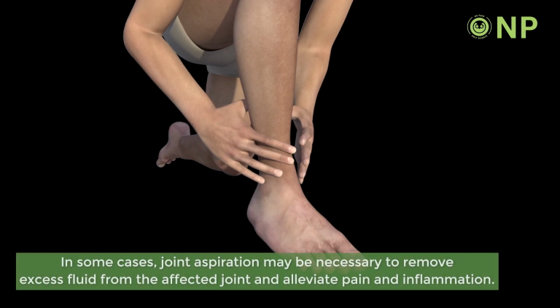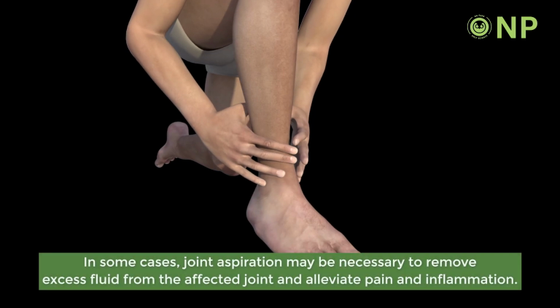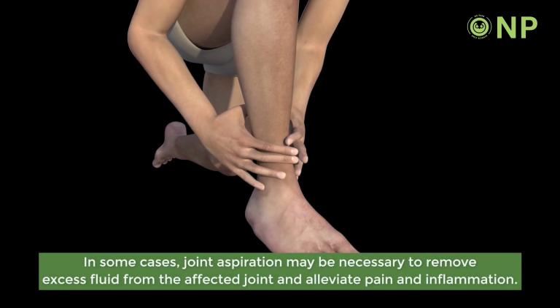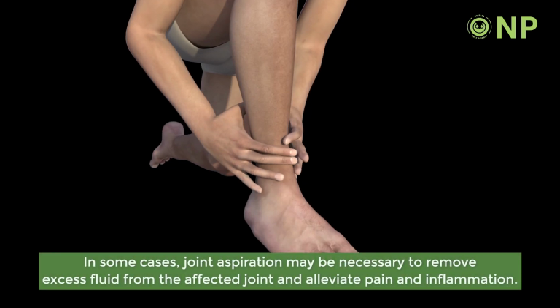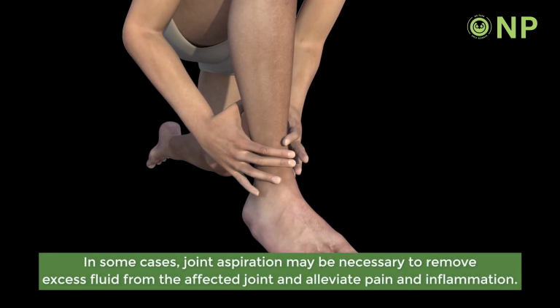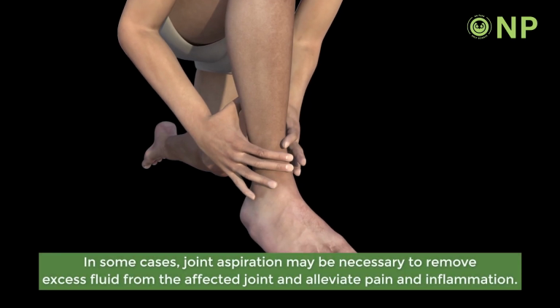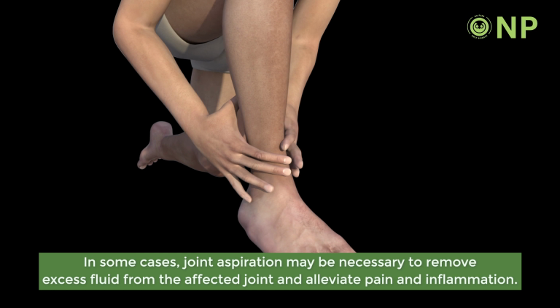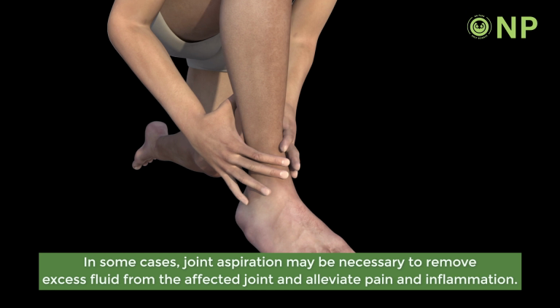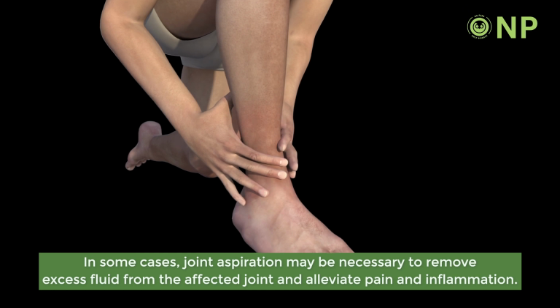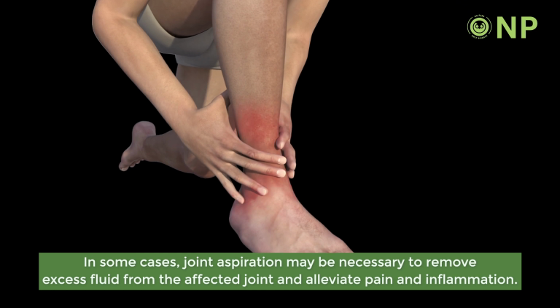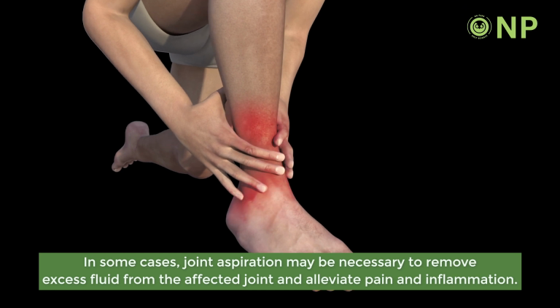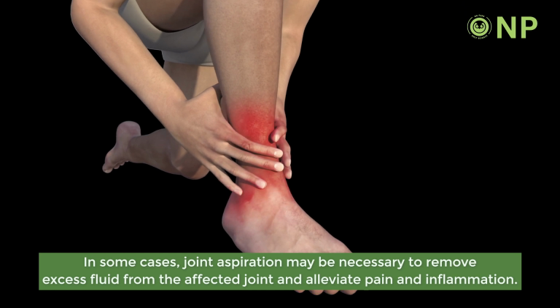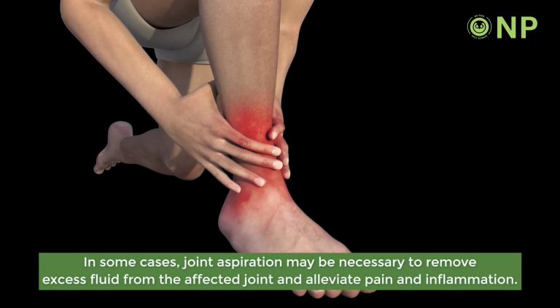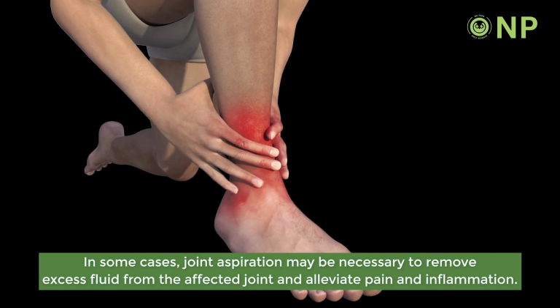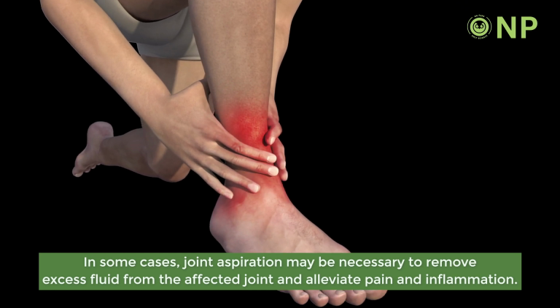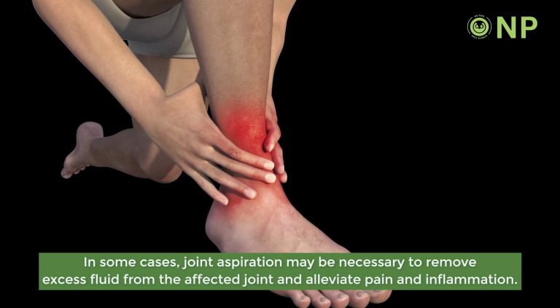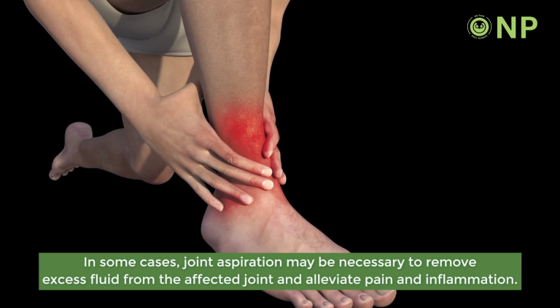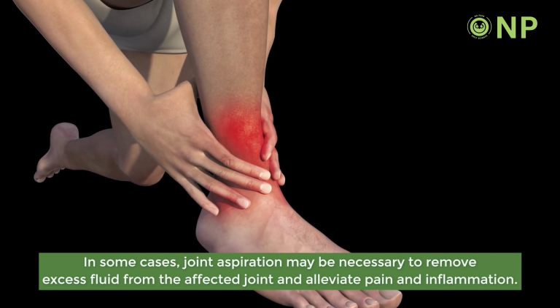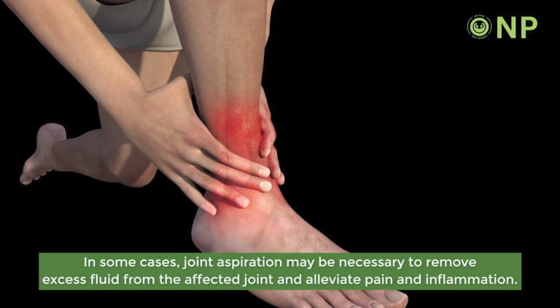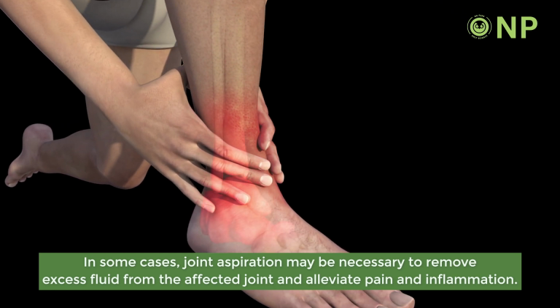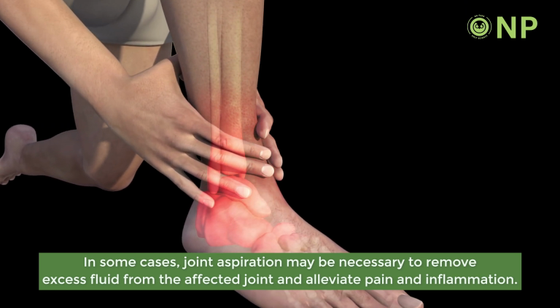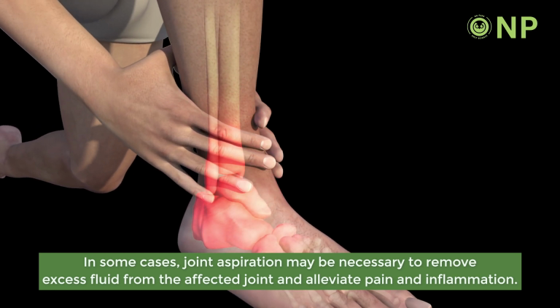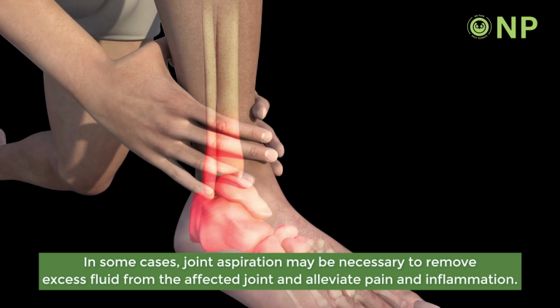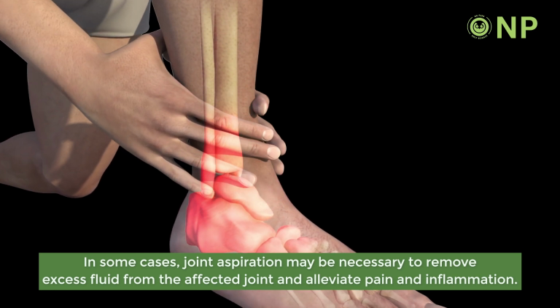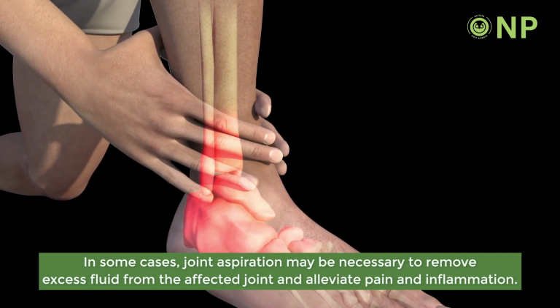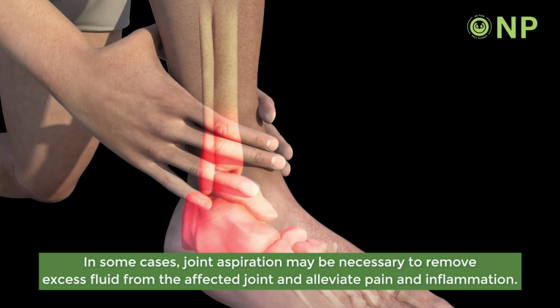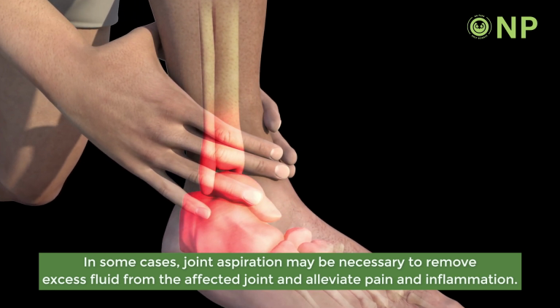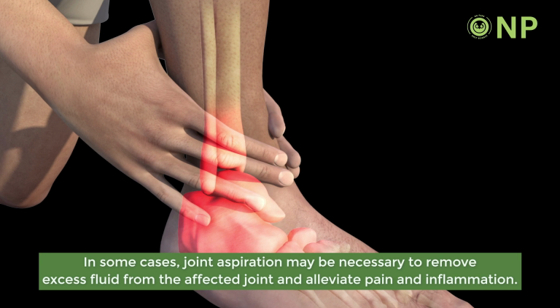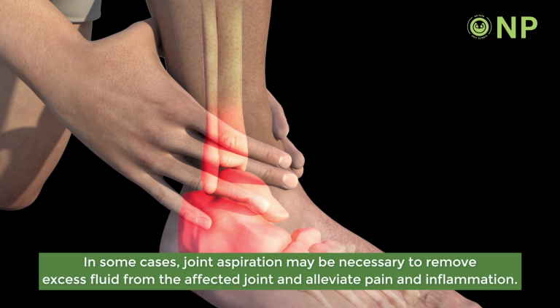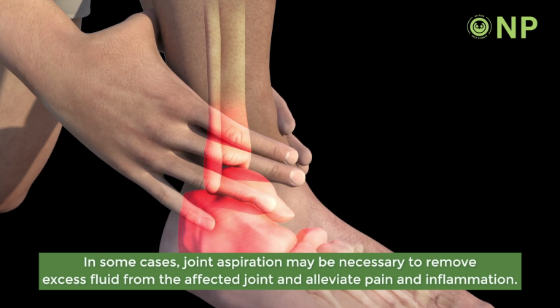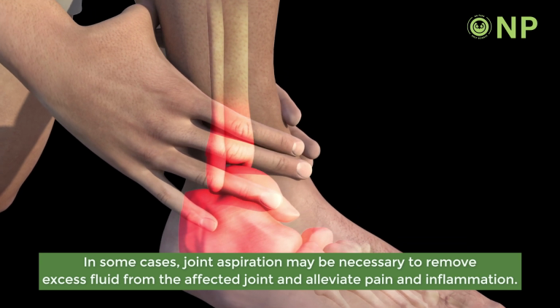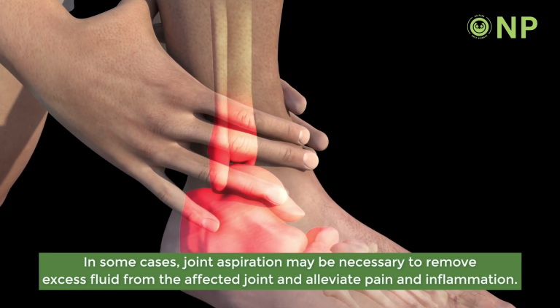In some cases, joint aspiration may be necessary to remove excess fluid from the affected joint and alleviate pain and inflammation.